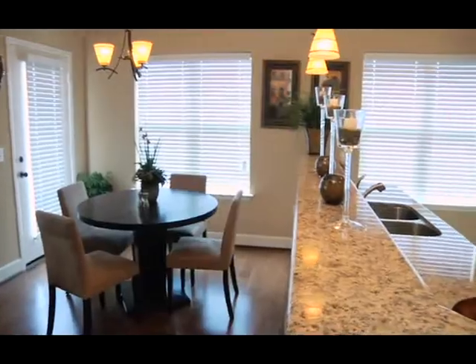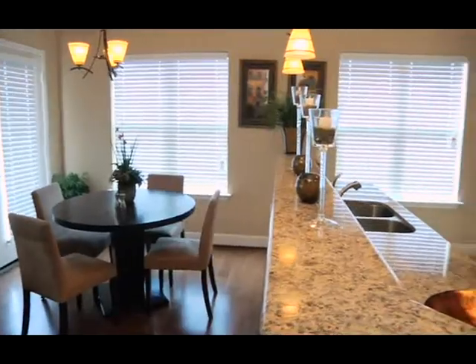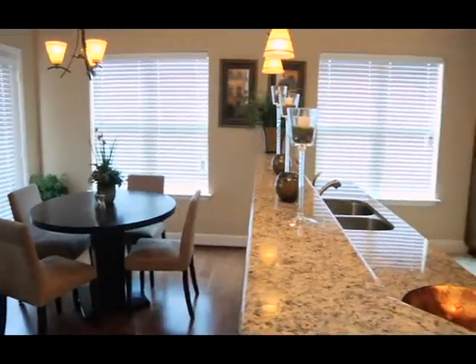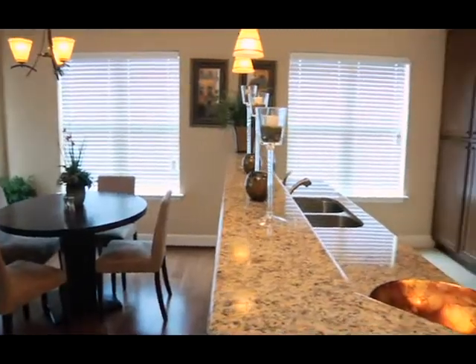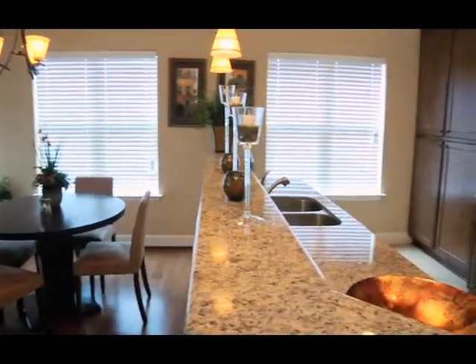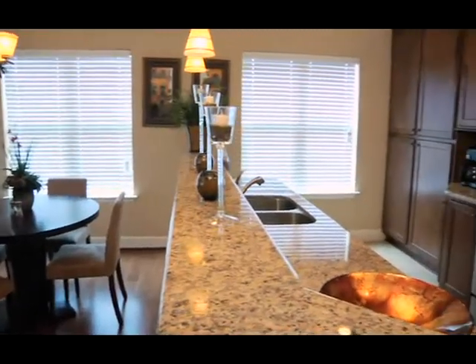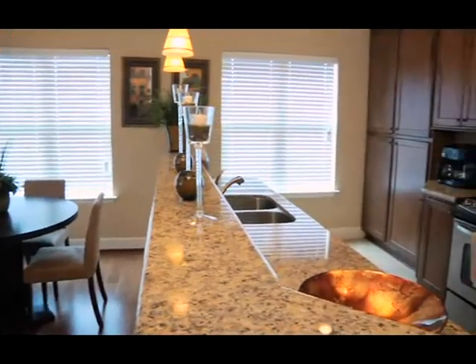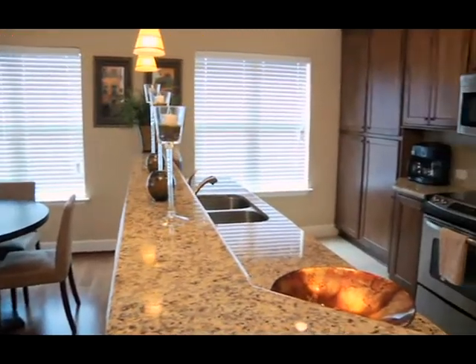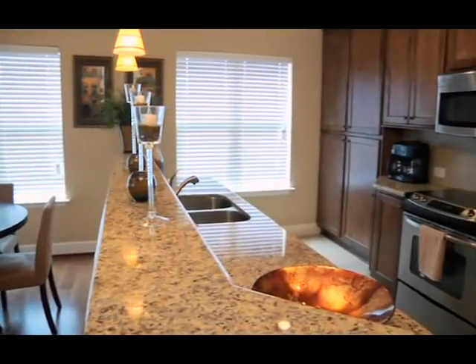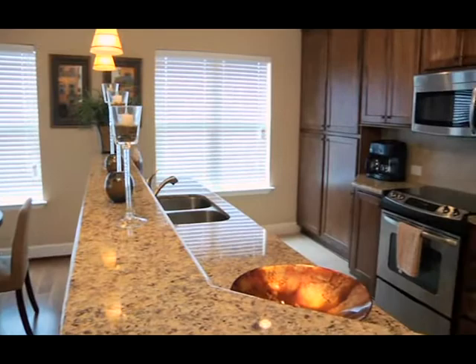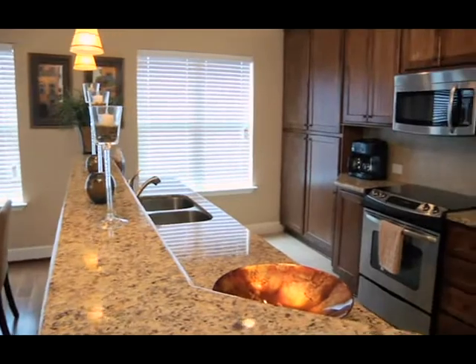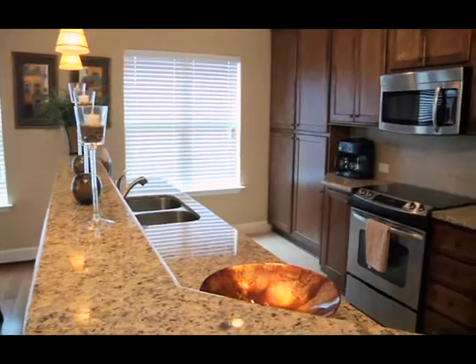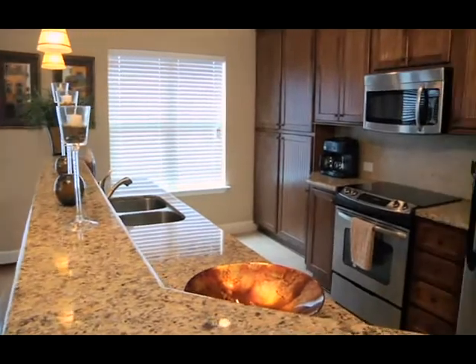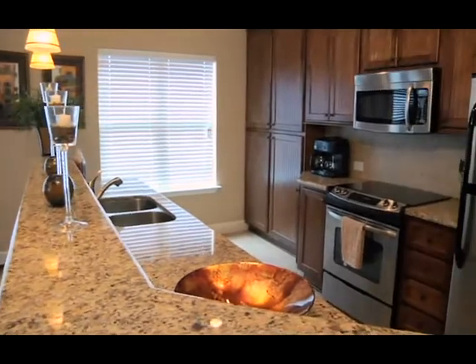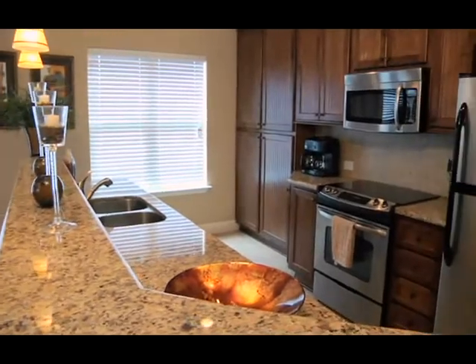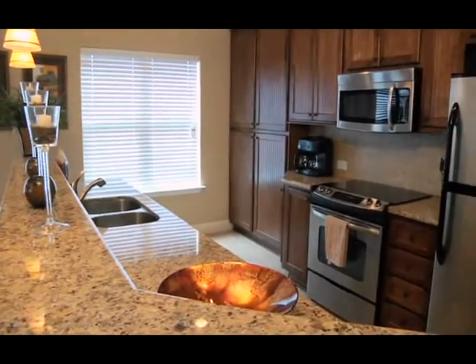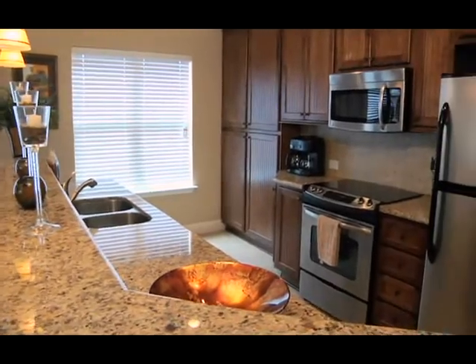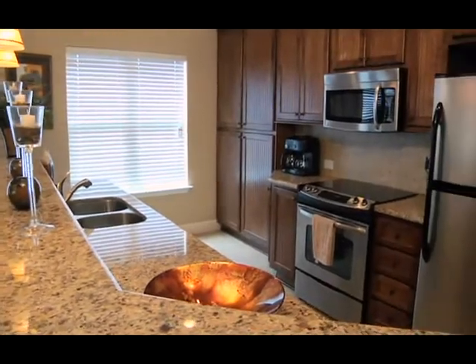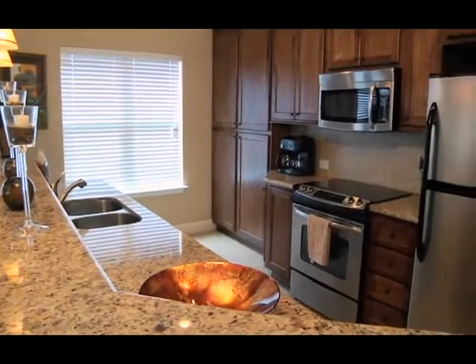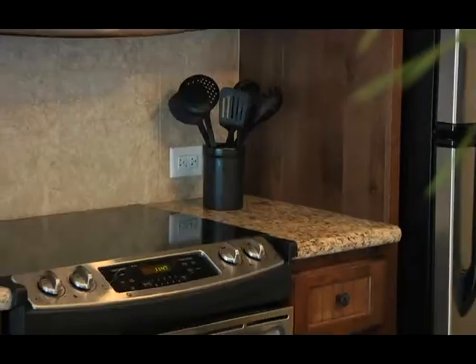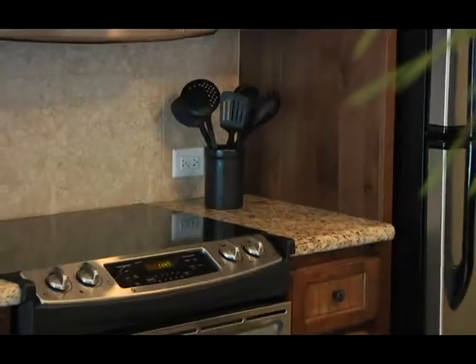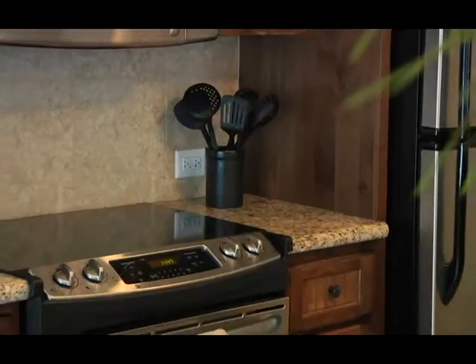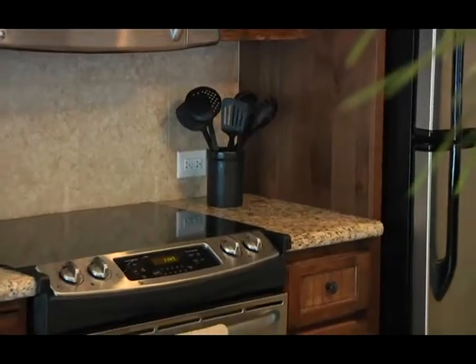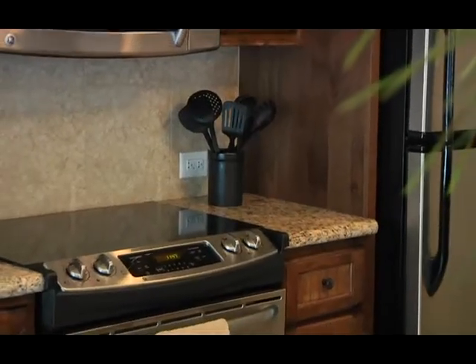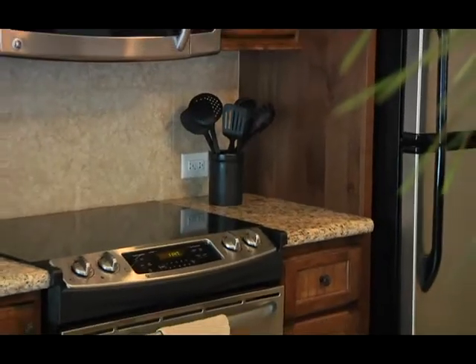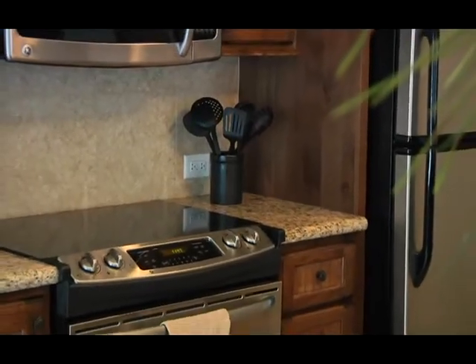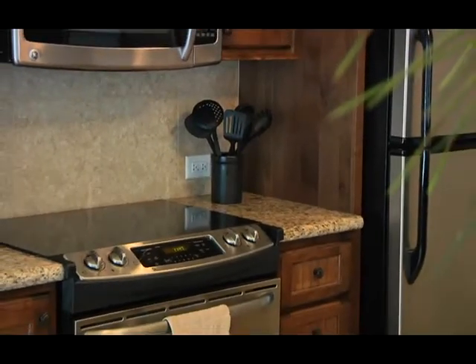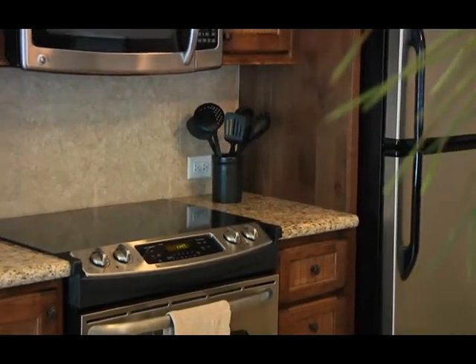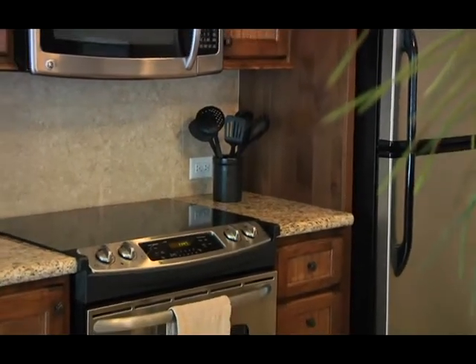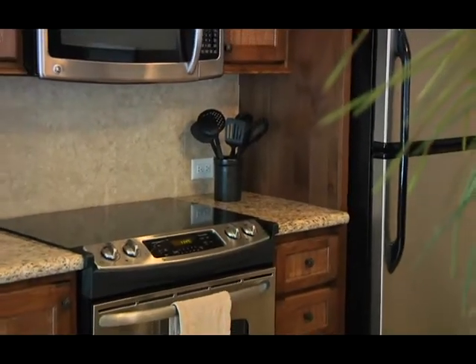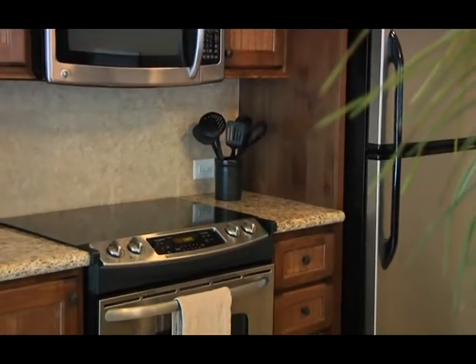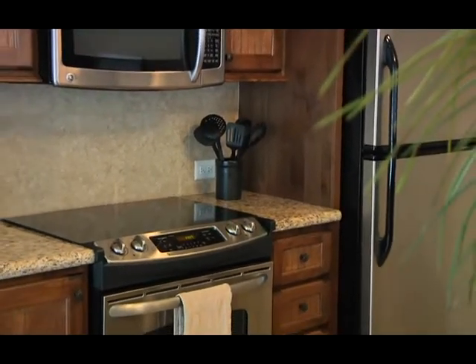Kitchens are spacious and feature granite countertops, rich wood cabinetry, and stainless steel appliances including a wine chiller.